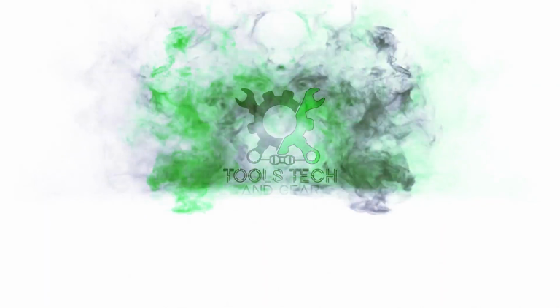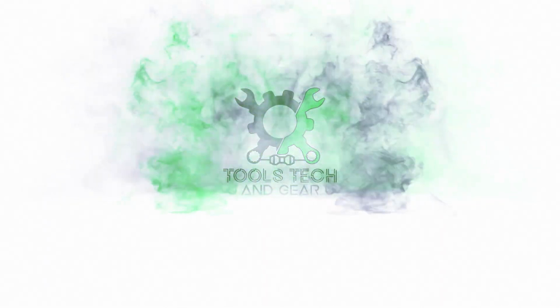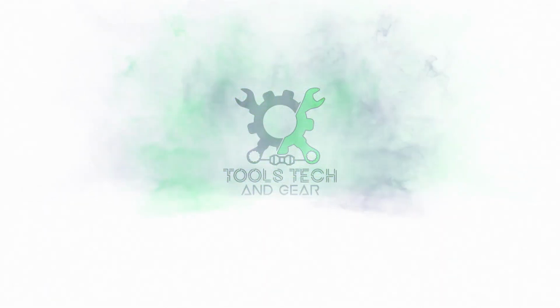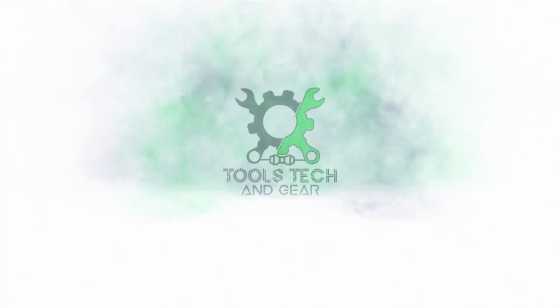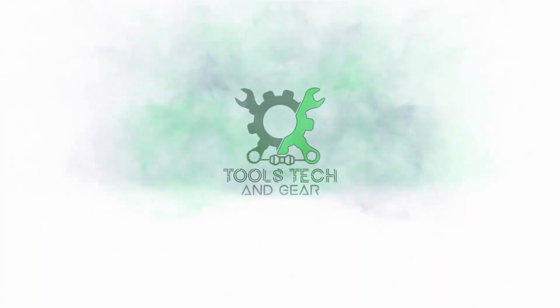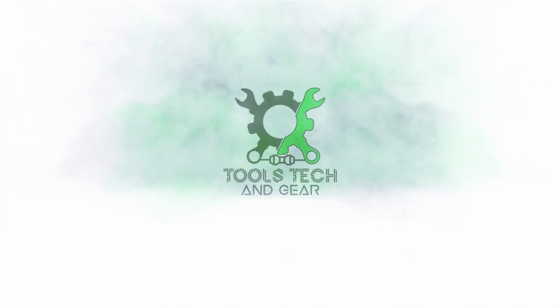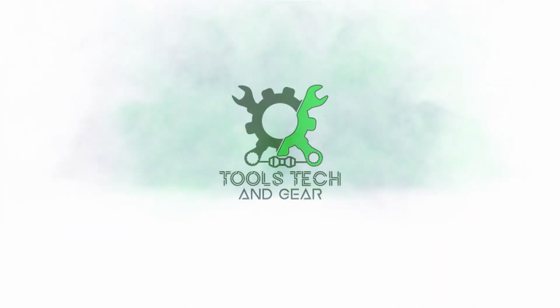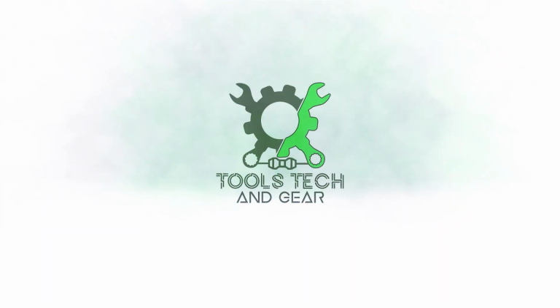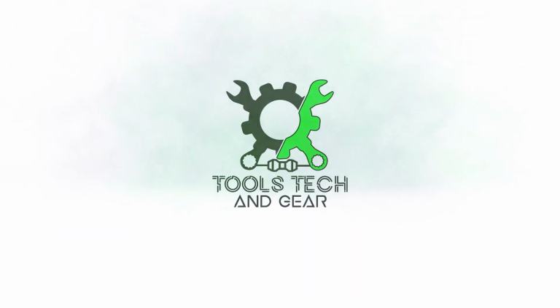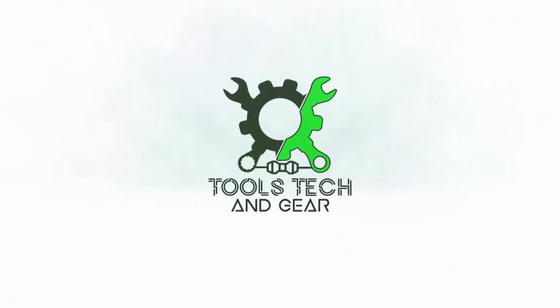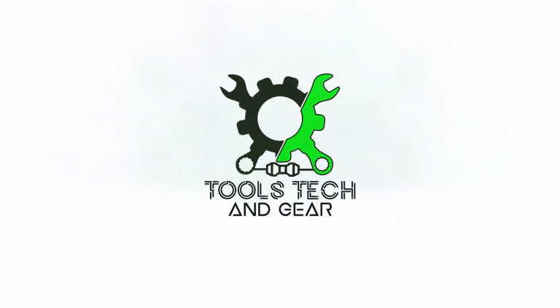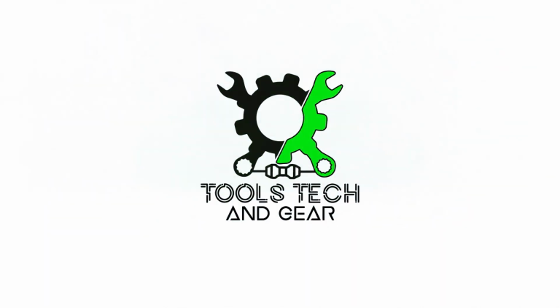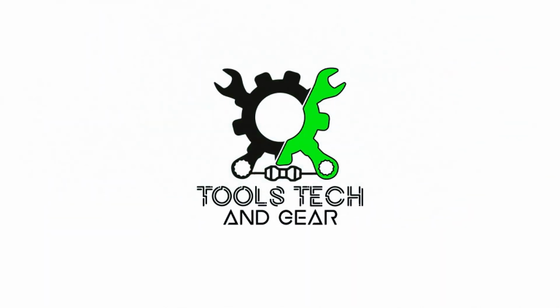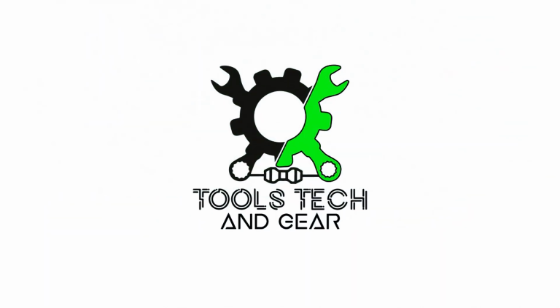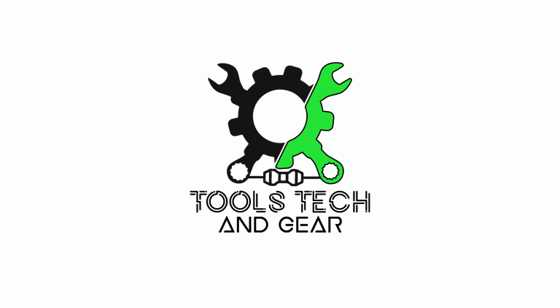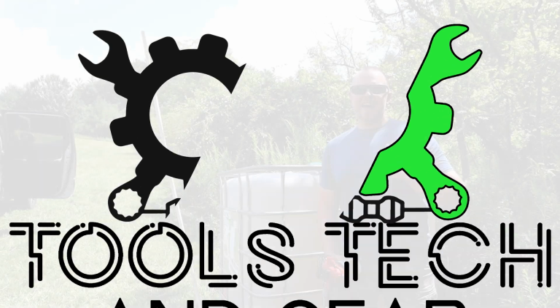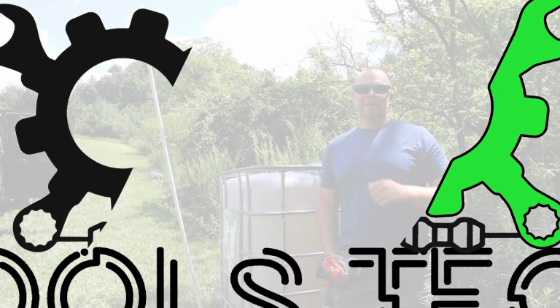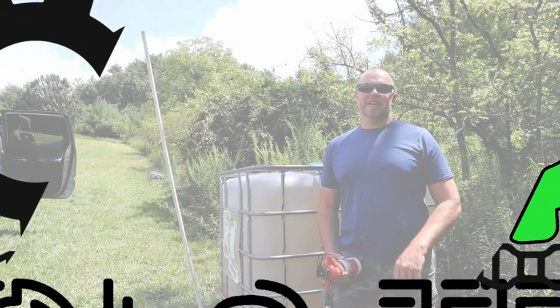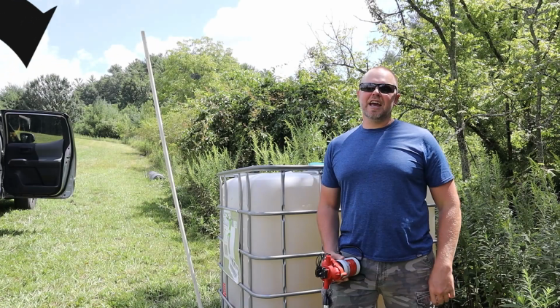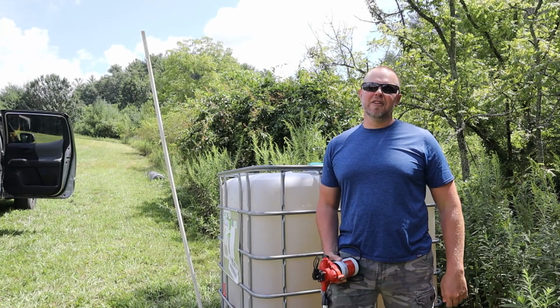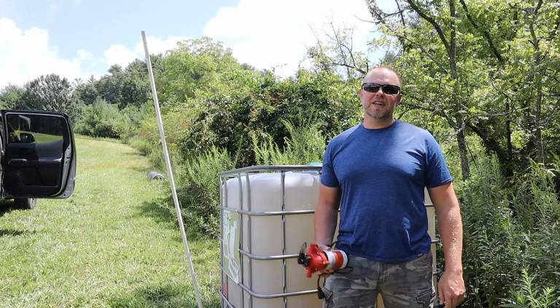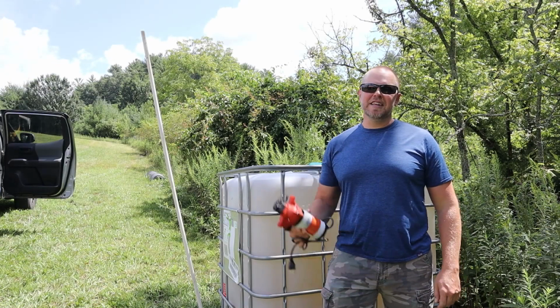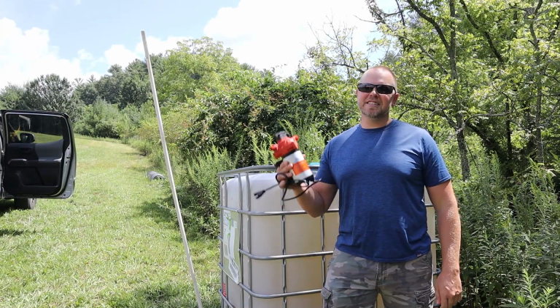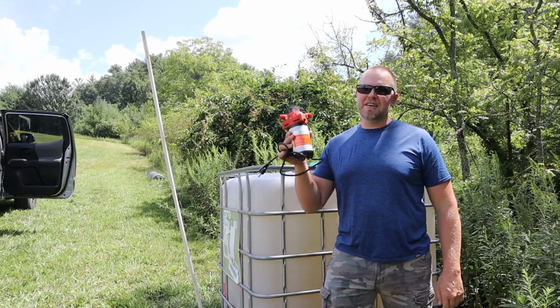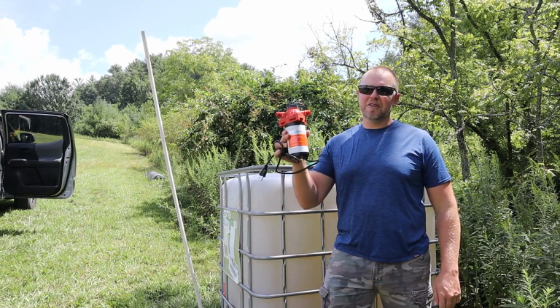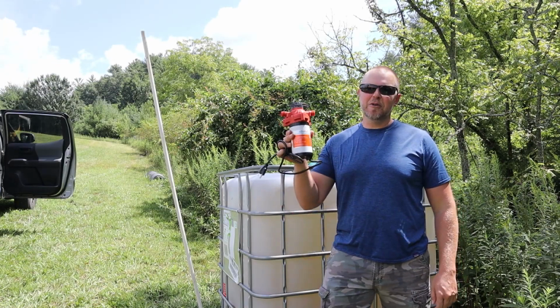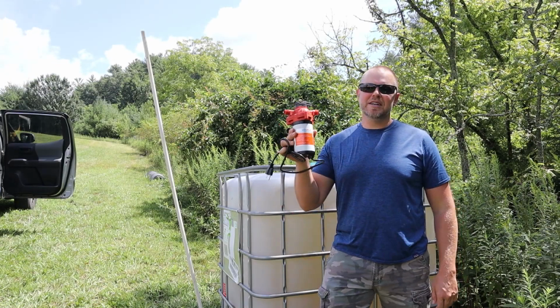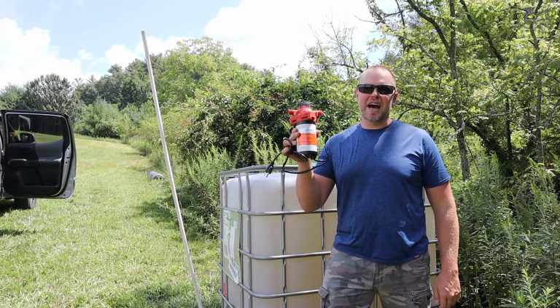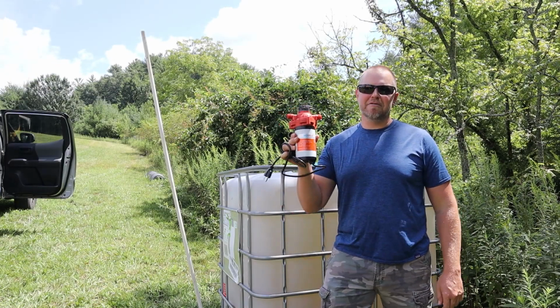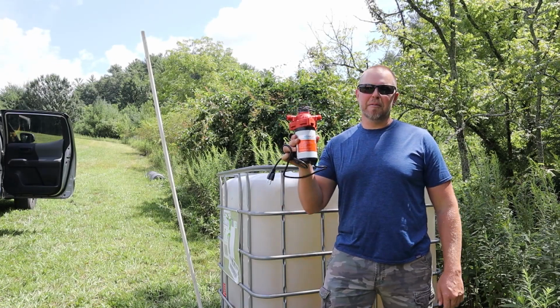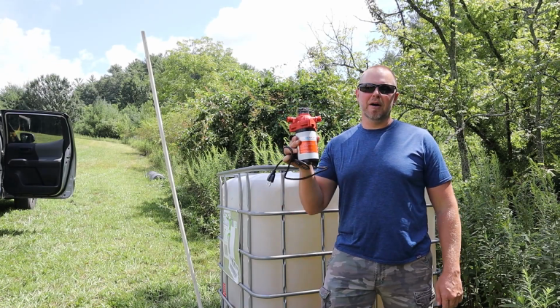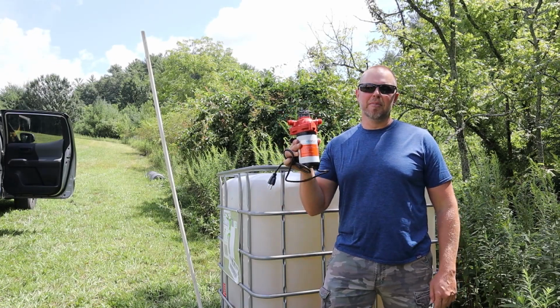Welcome to Tools, Tech and Gear. I'm Seth. Today I'm taking a look at the Seaflow diaphragm pump.